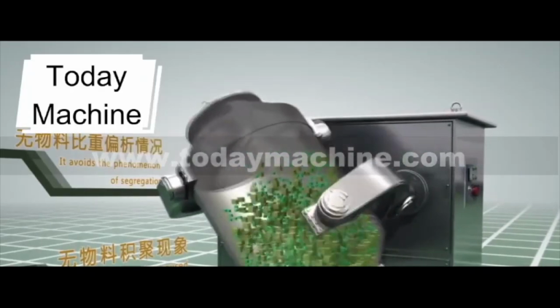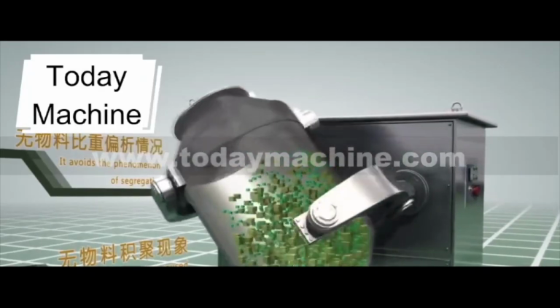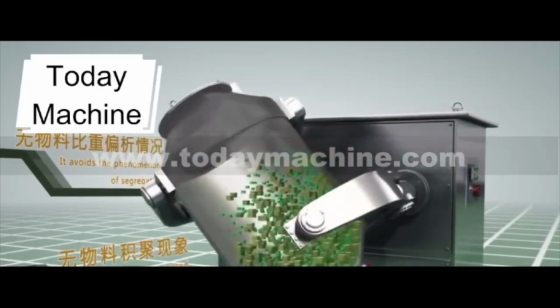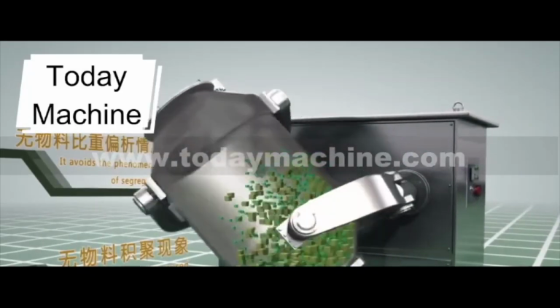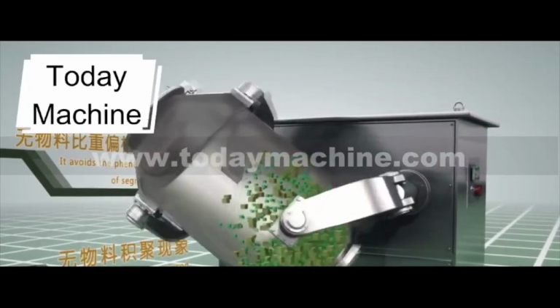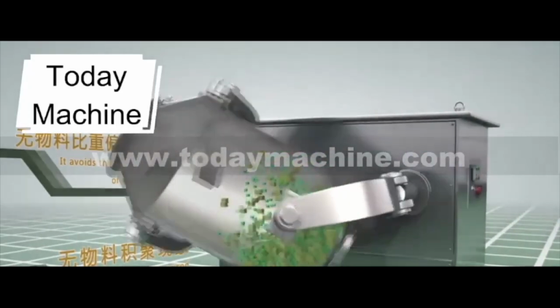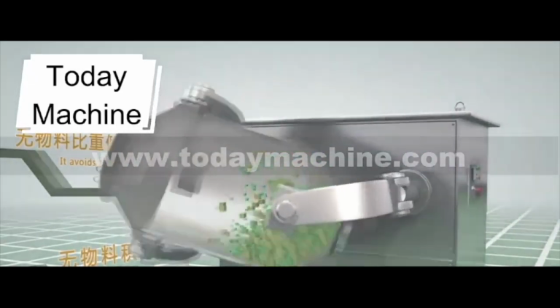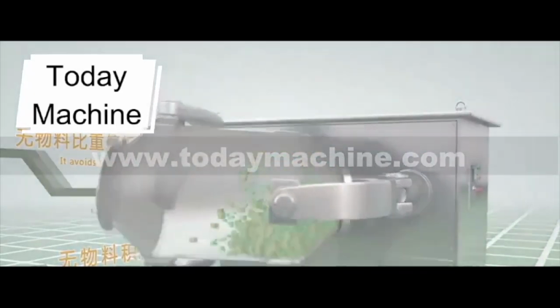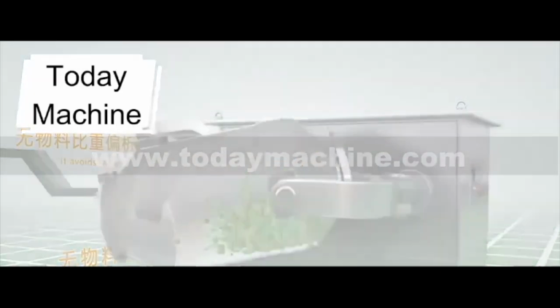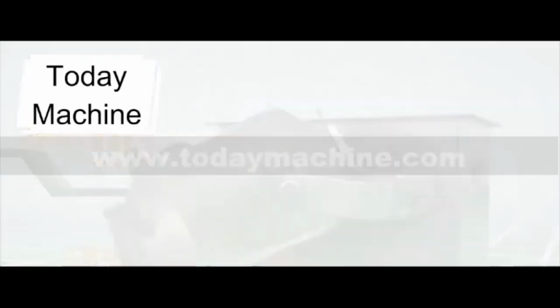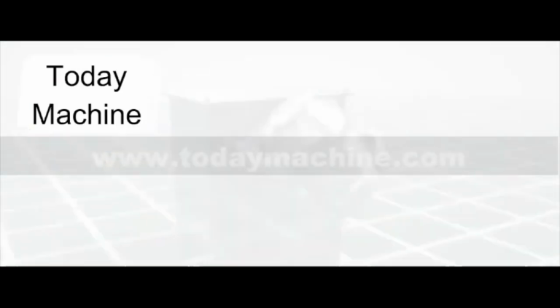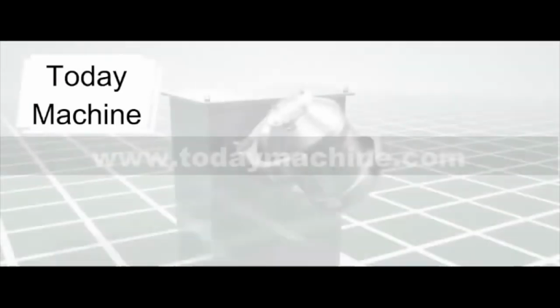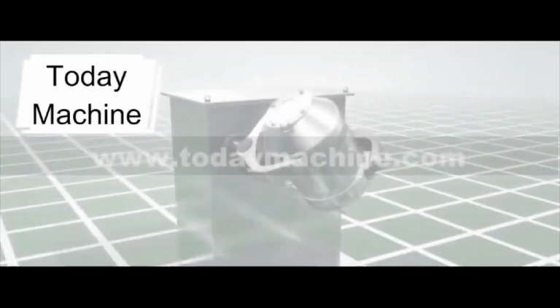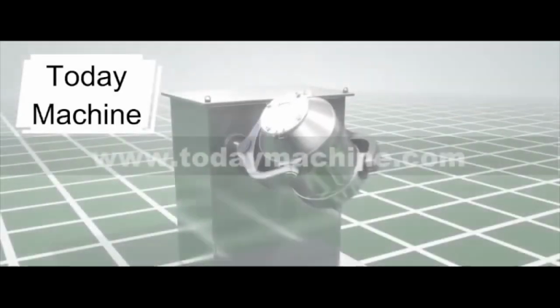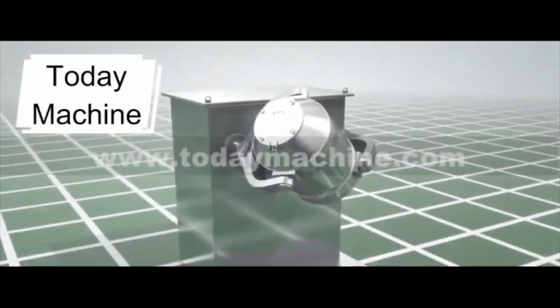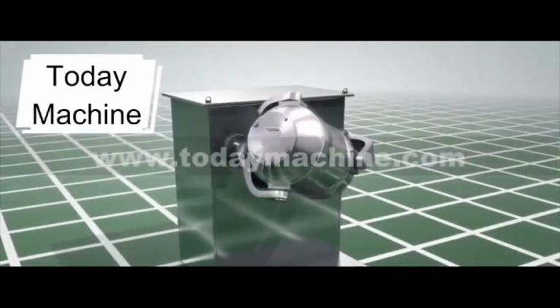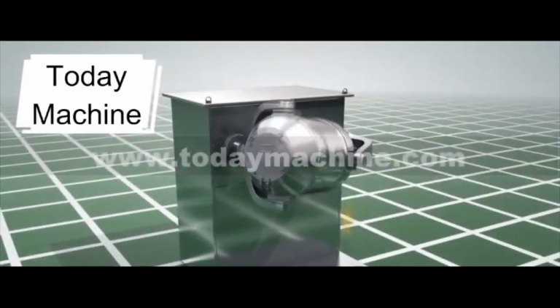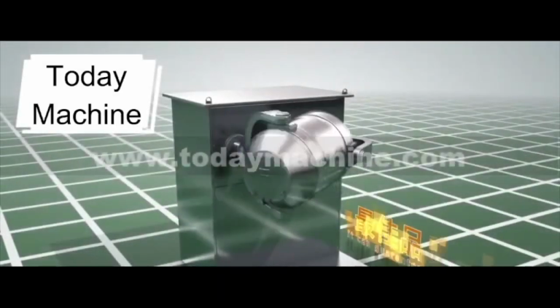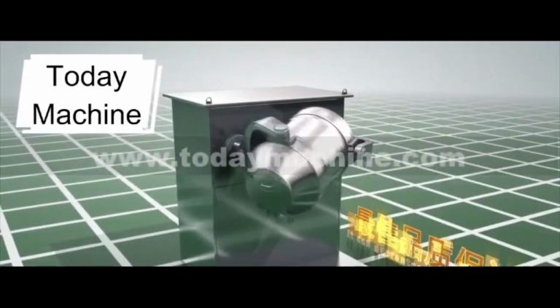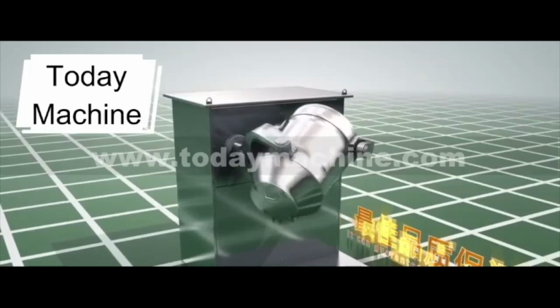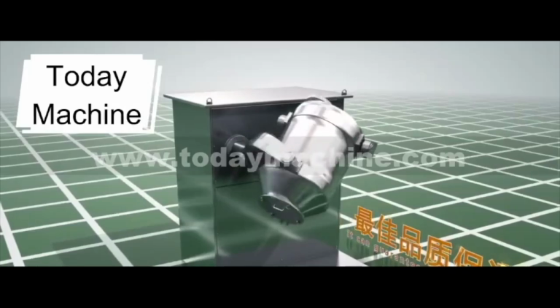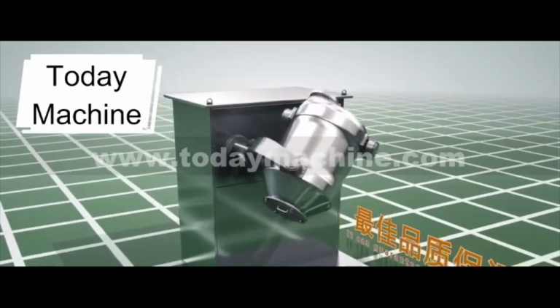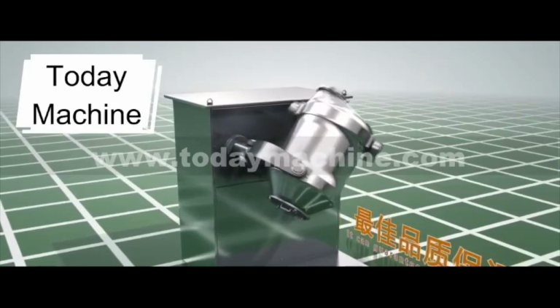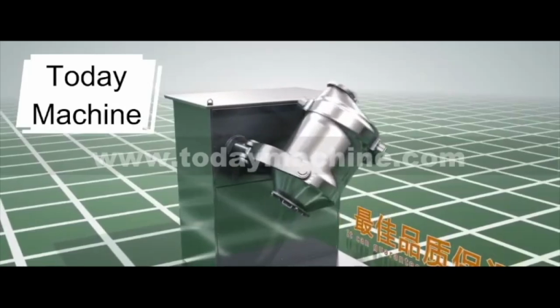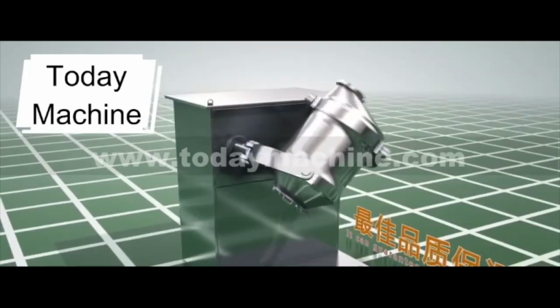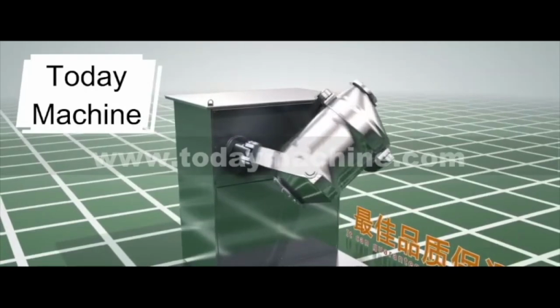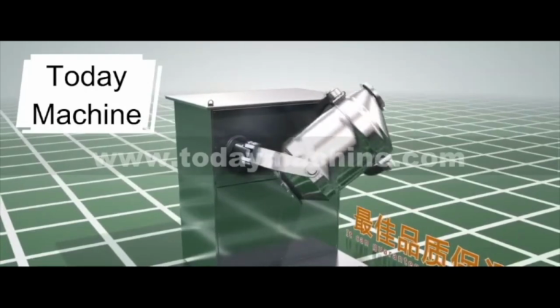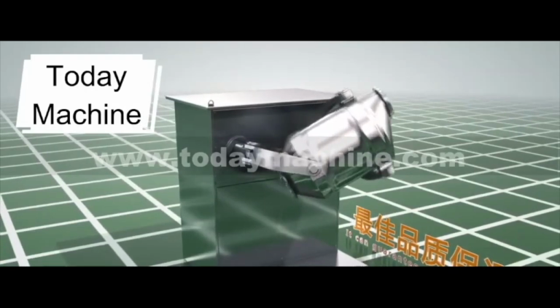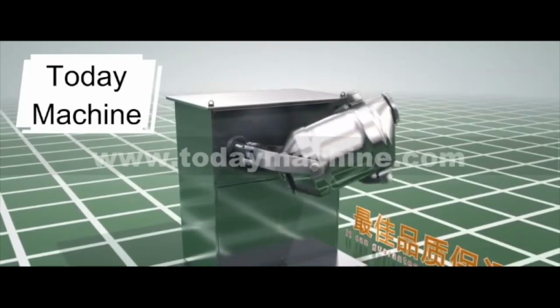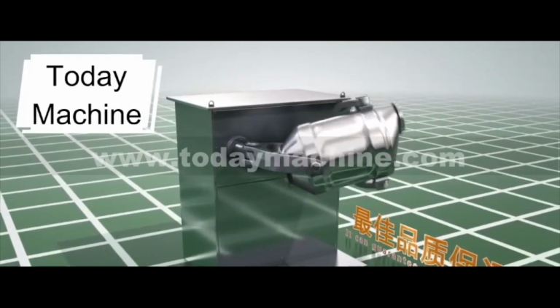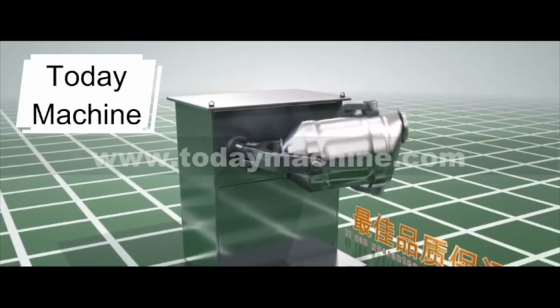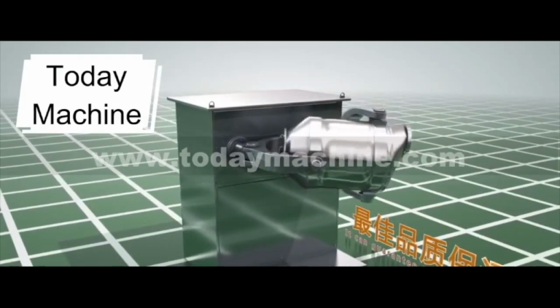Welcome to visit our website: www.todaymachine.com